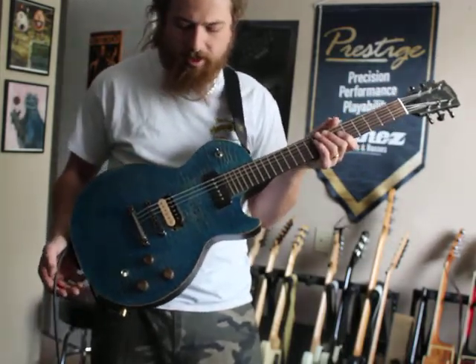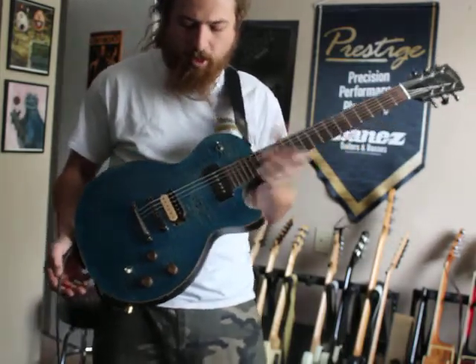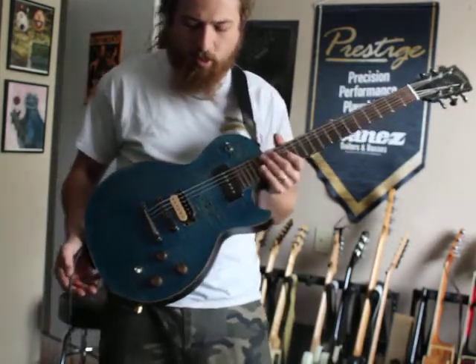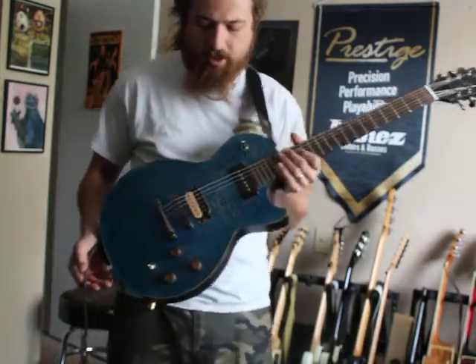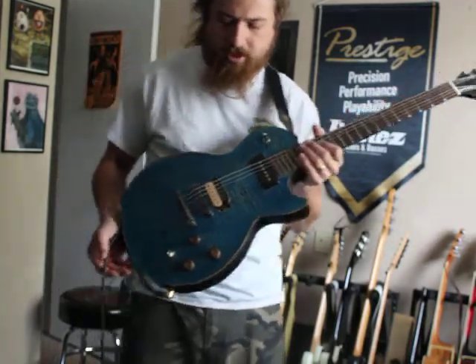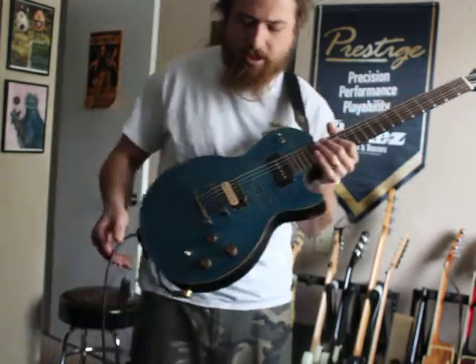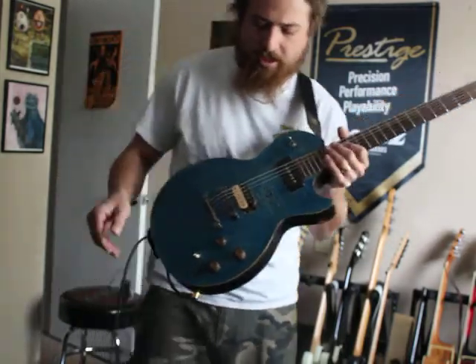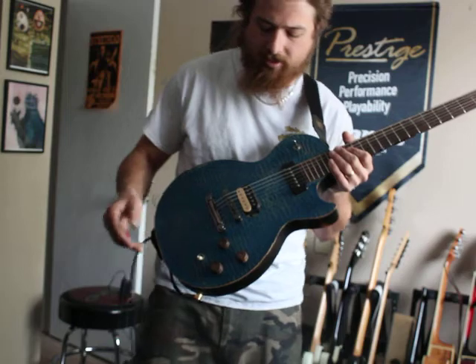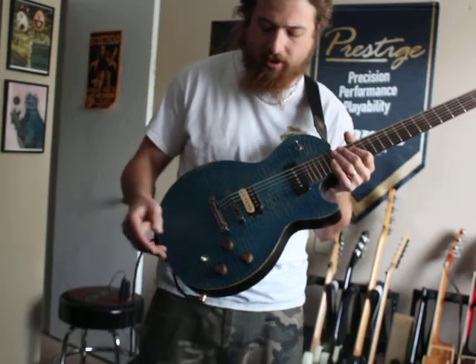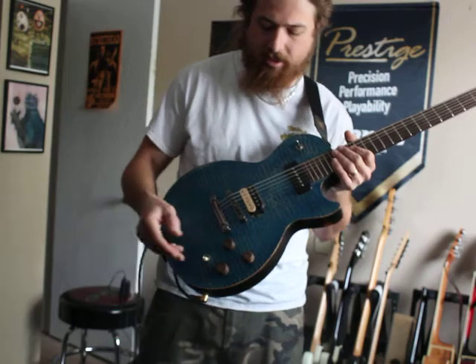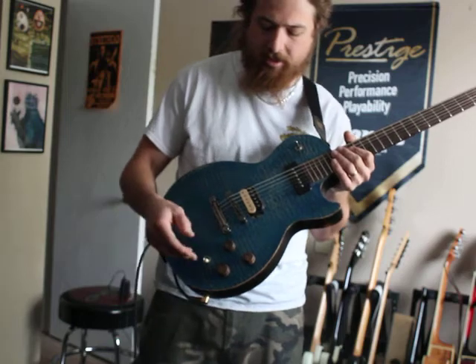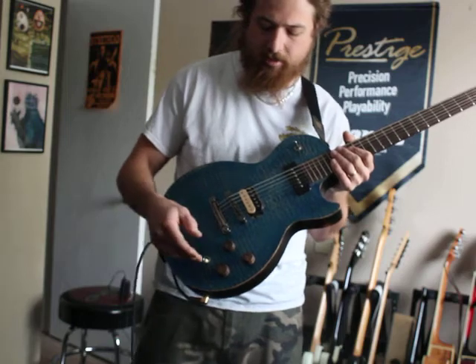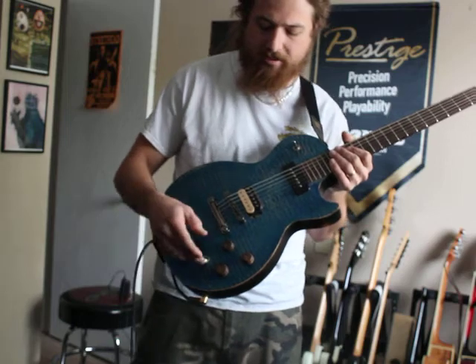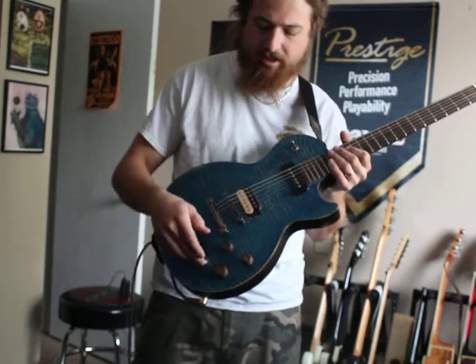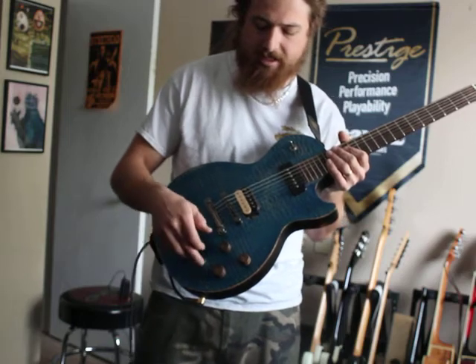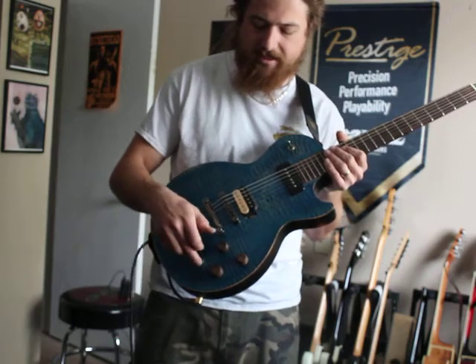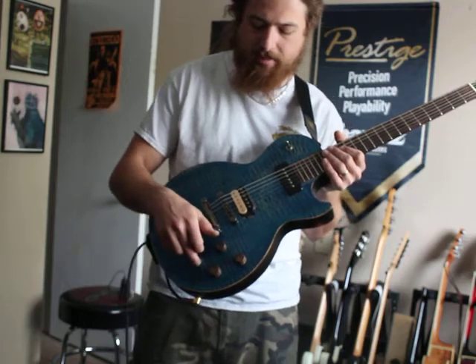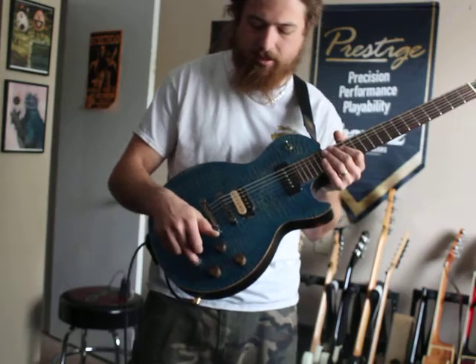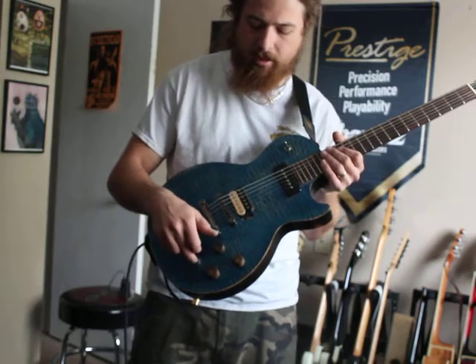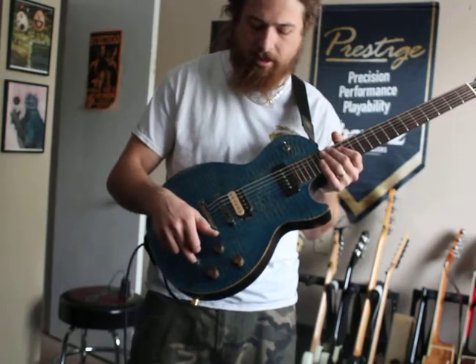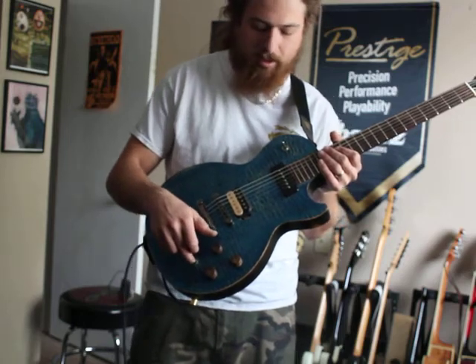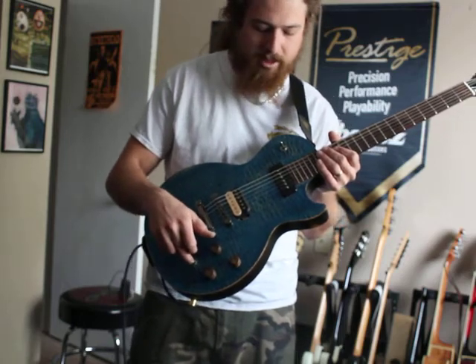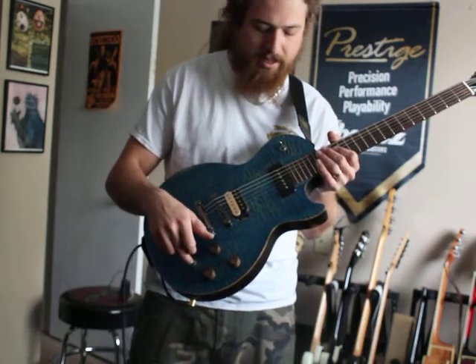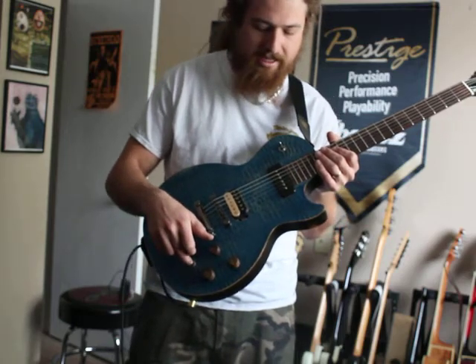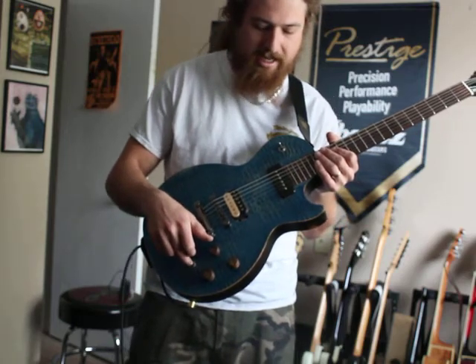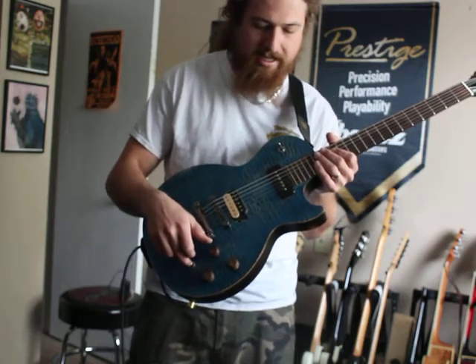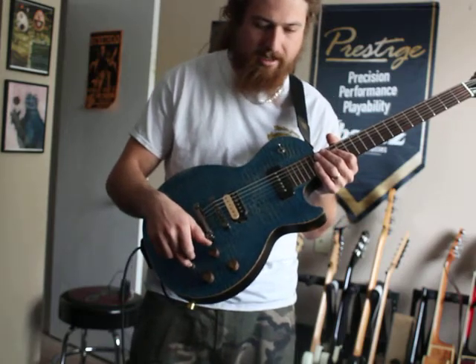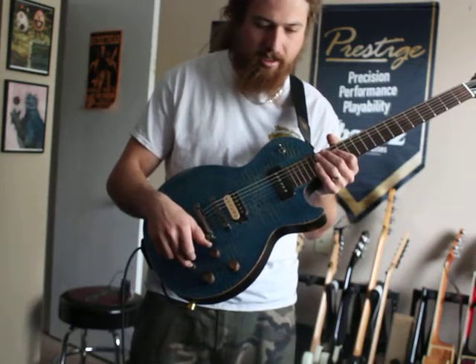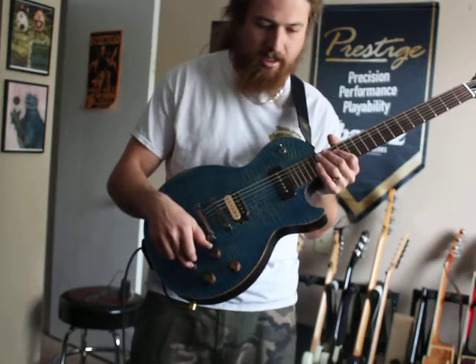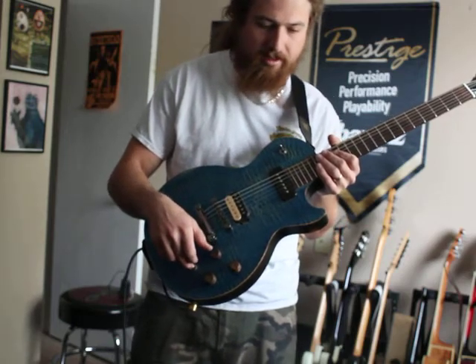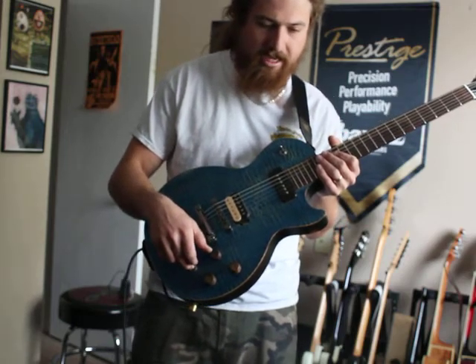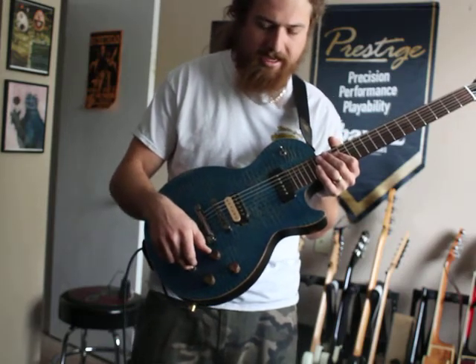So we're going to start off just doing a little bit of a clean demo with the P90 on the neck, and then we'll go from there.